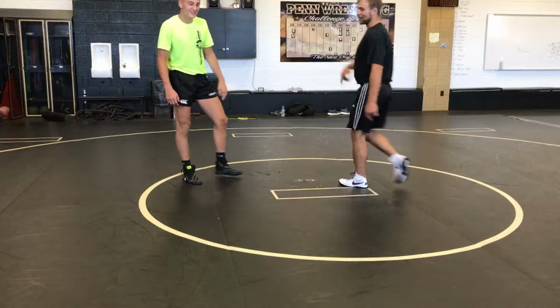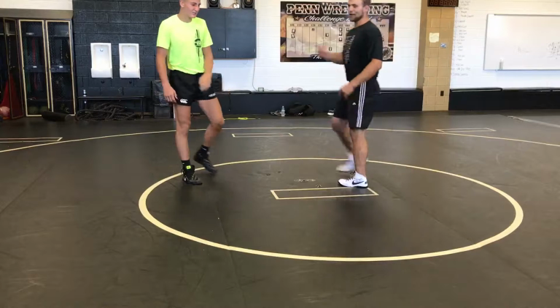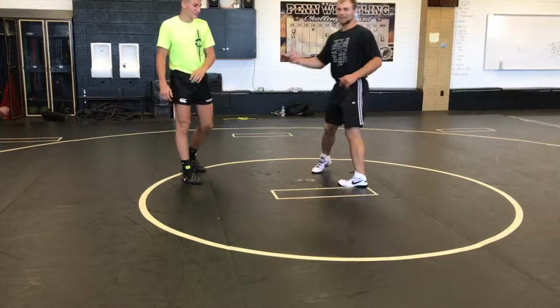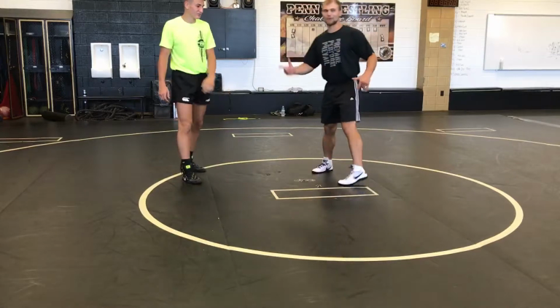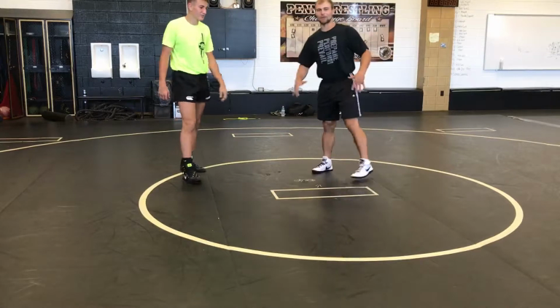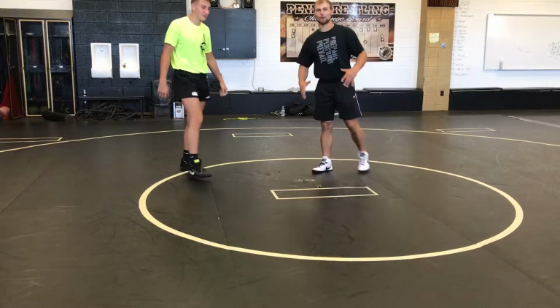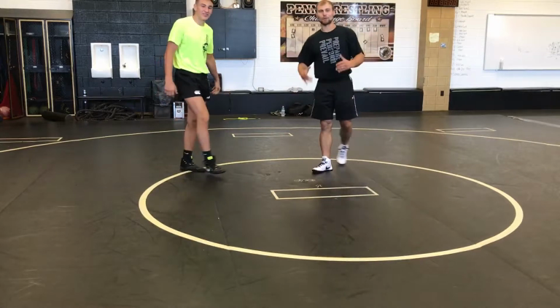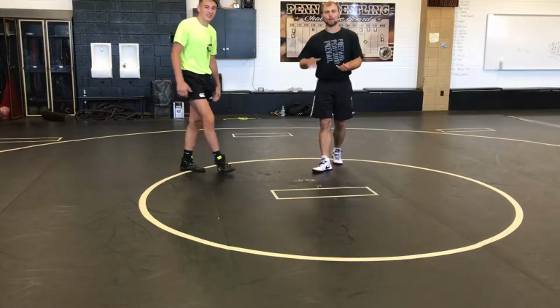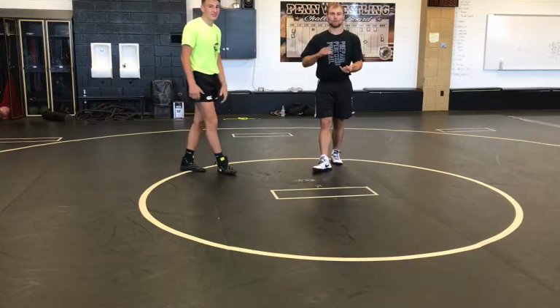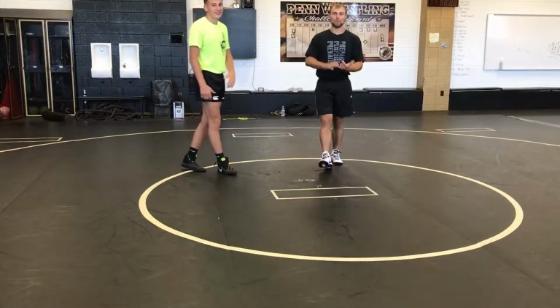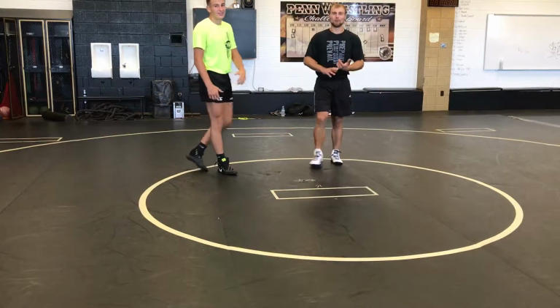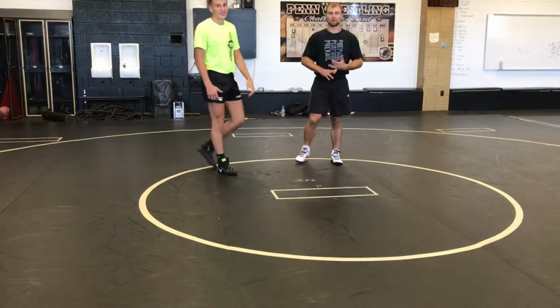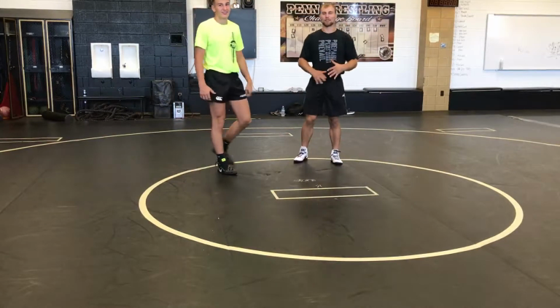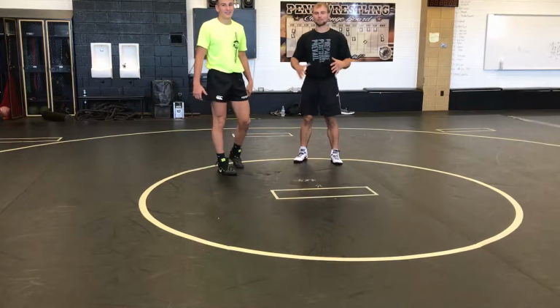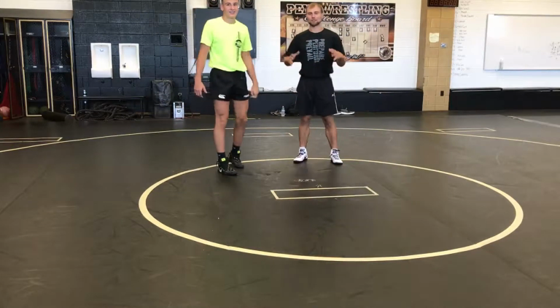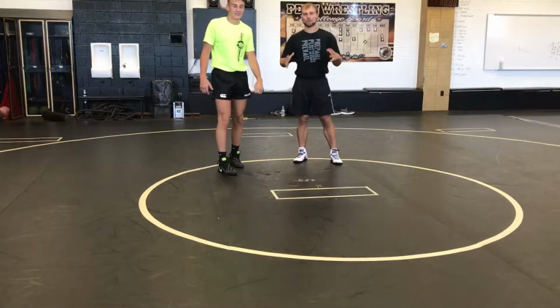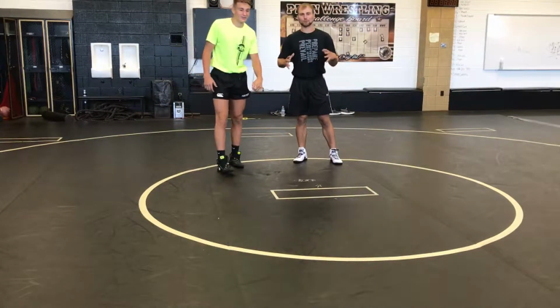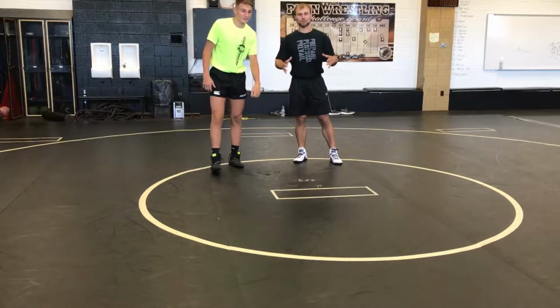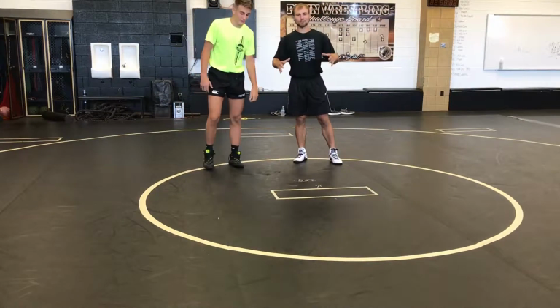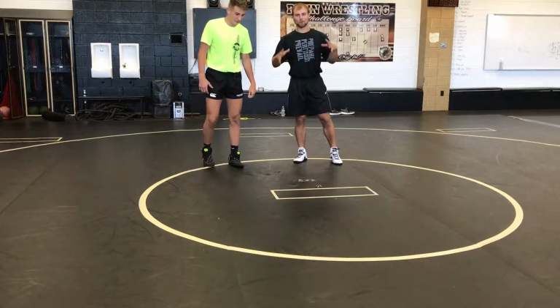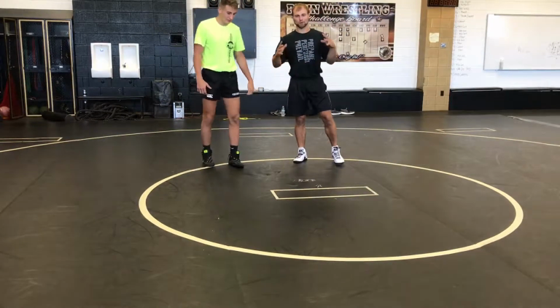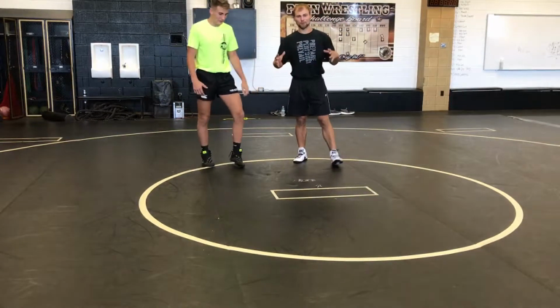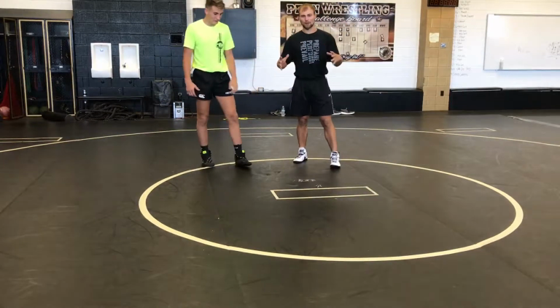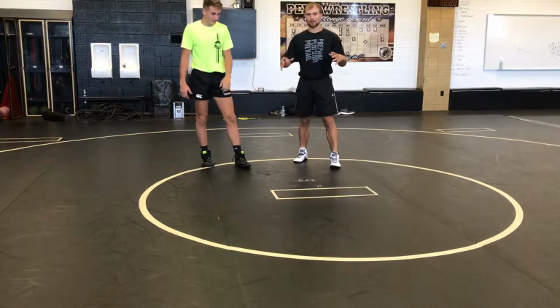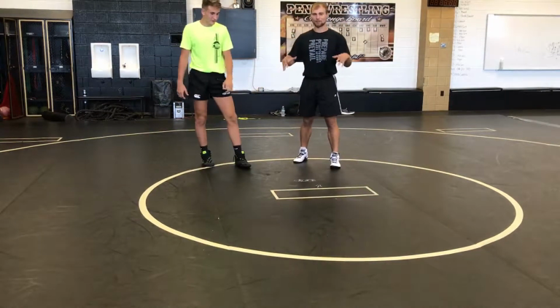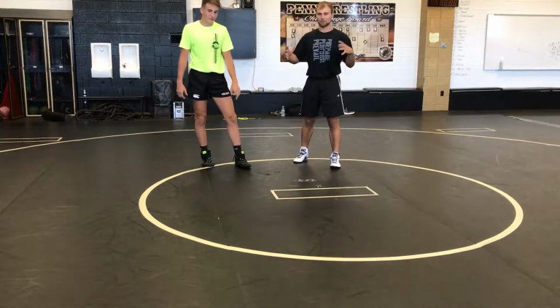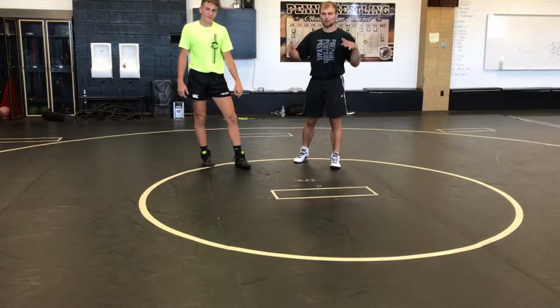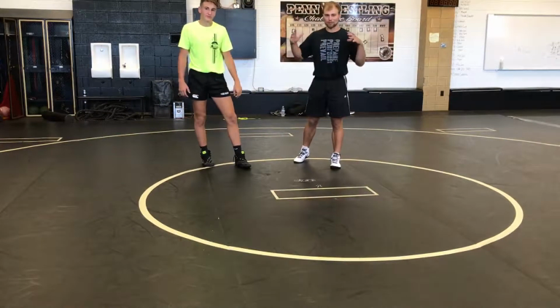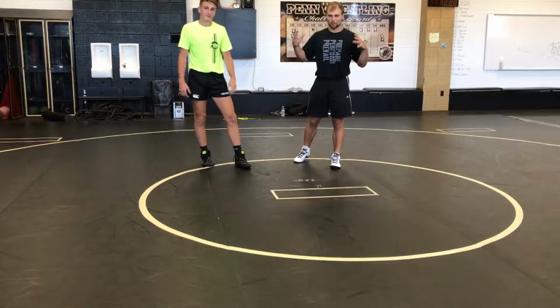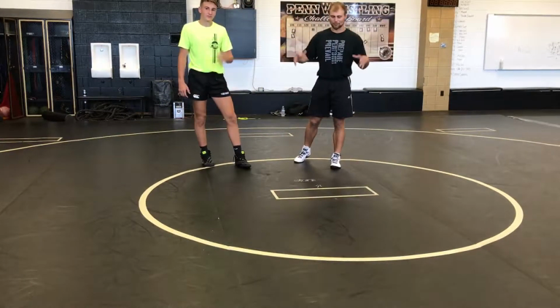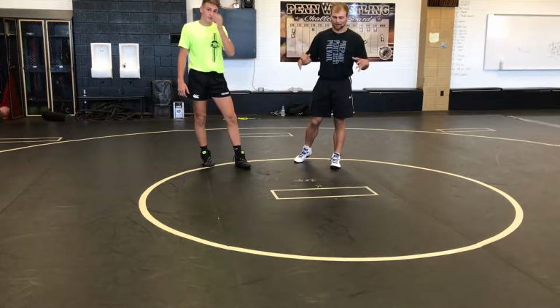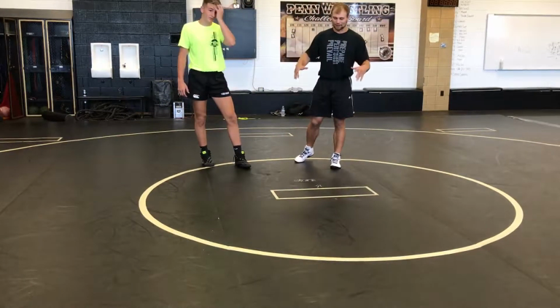Noah here. We're going to go through all of our movement progressions. The first one is the most fundamental, not just for wrestling, but for fitness.